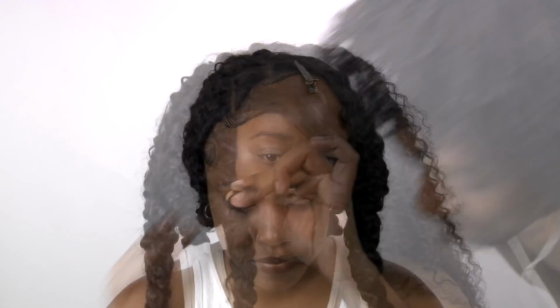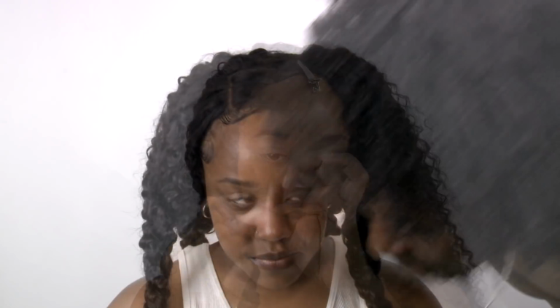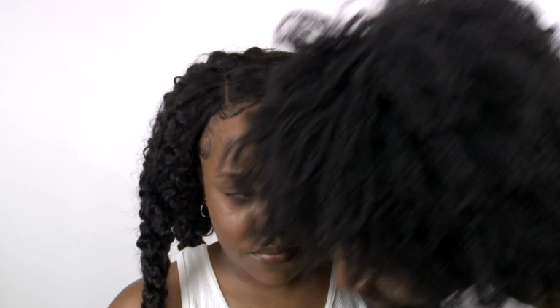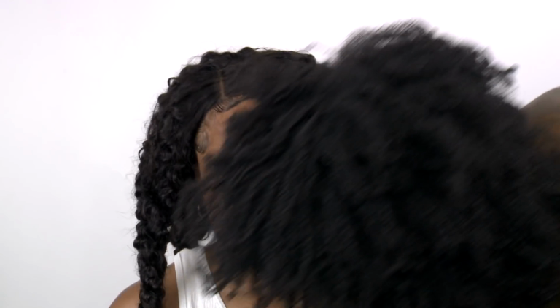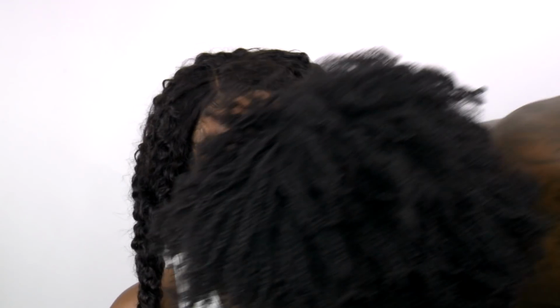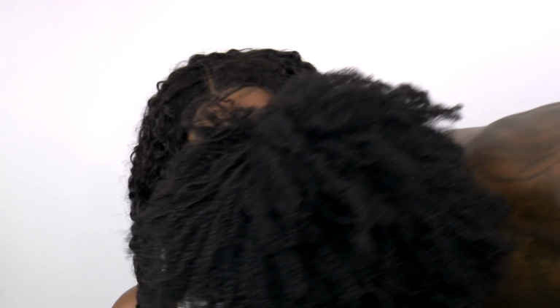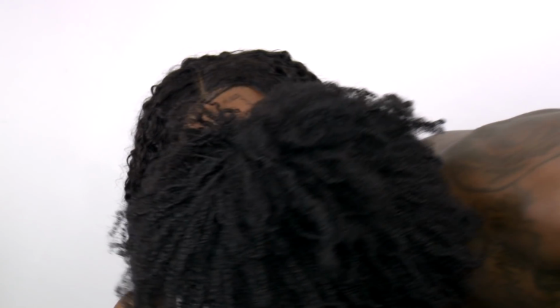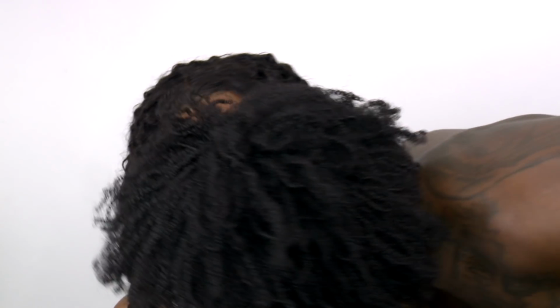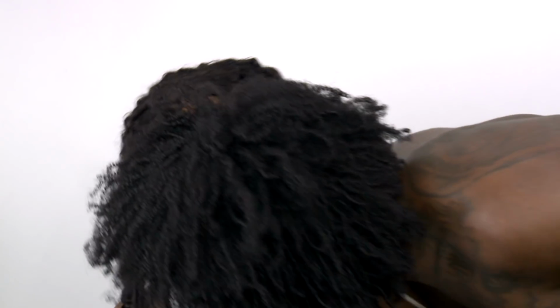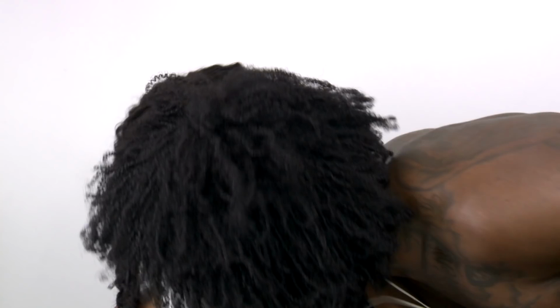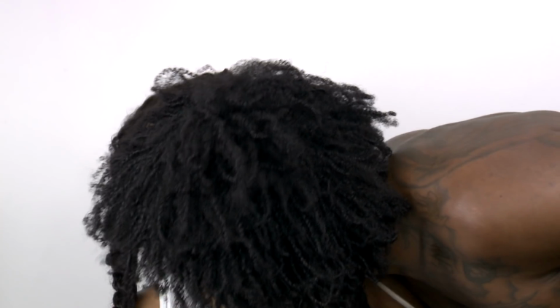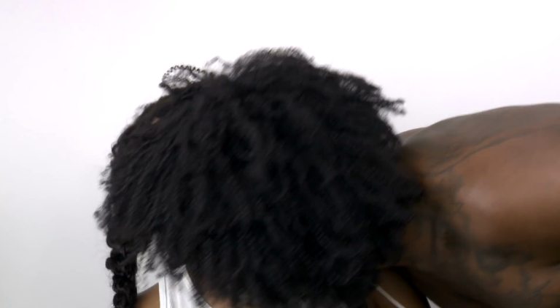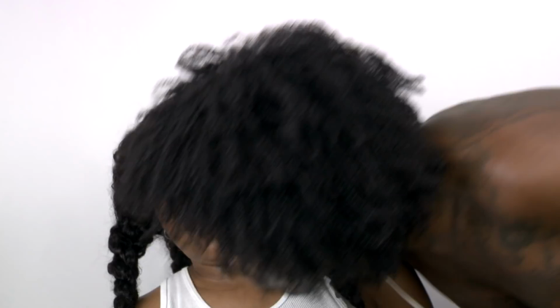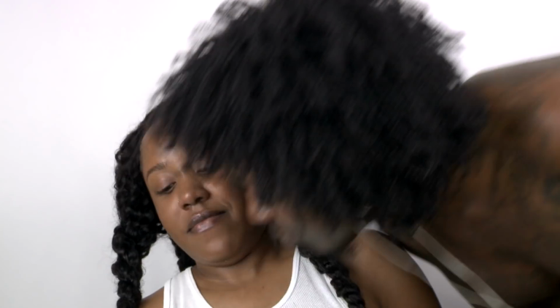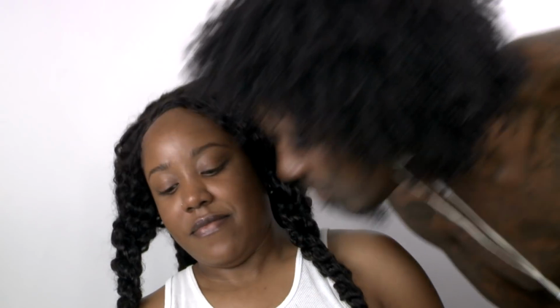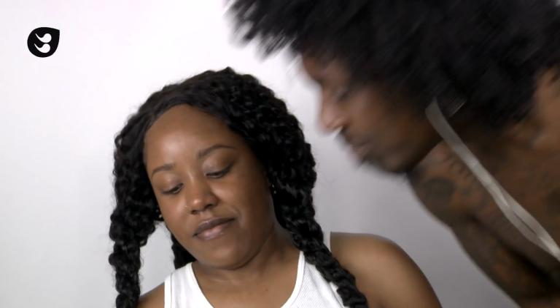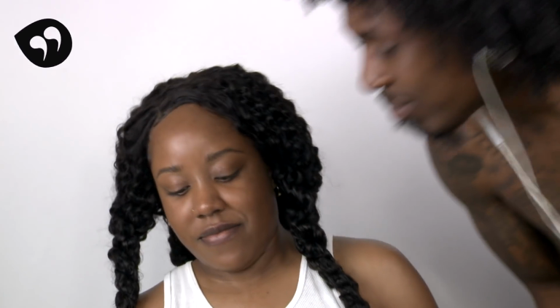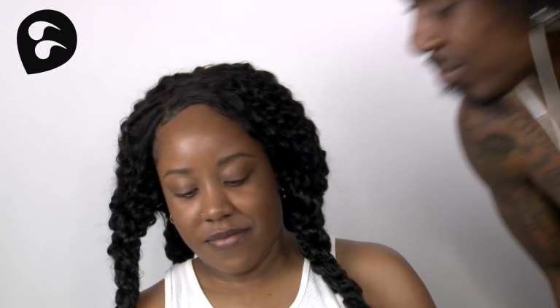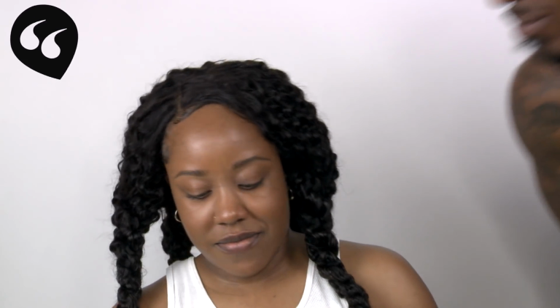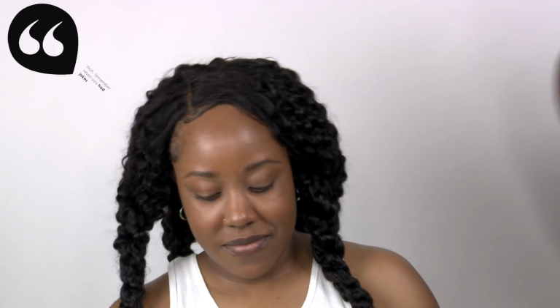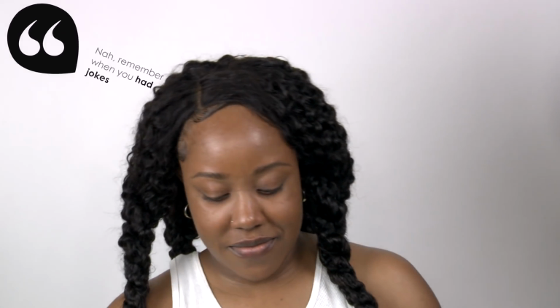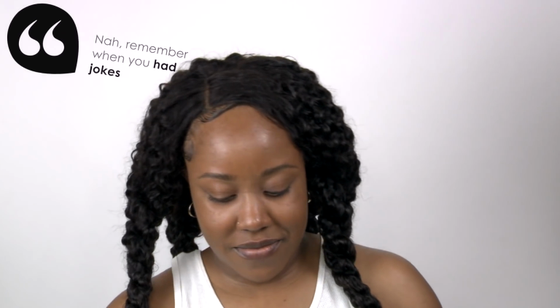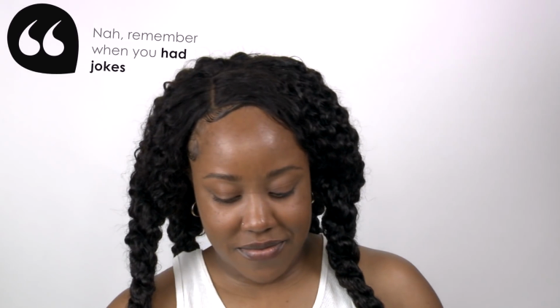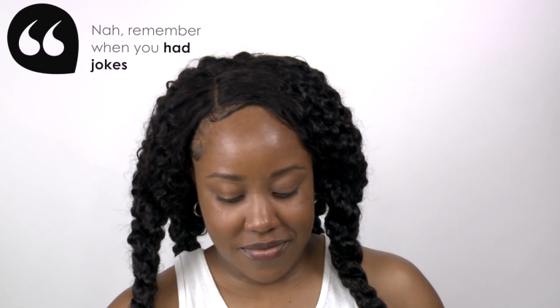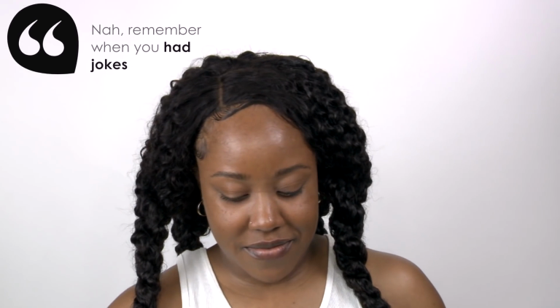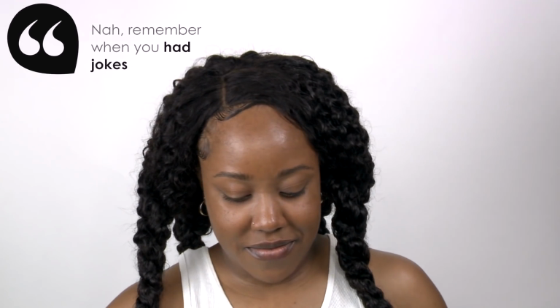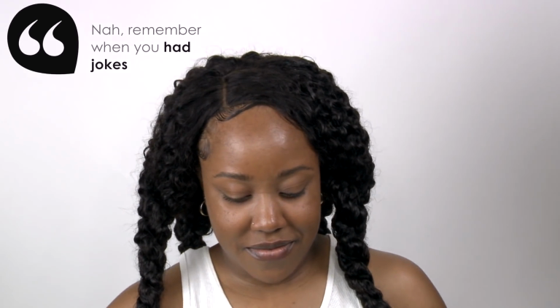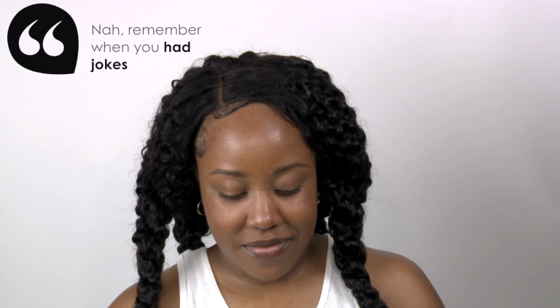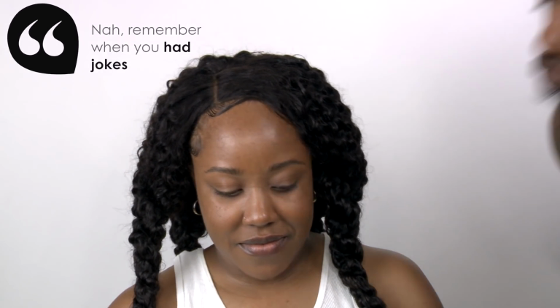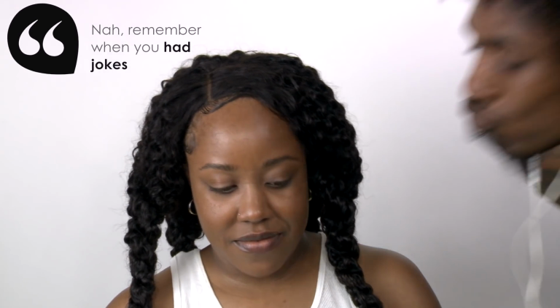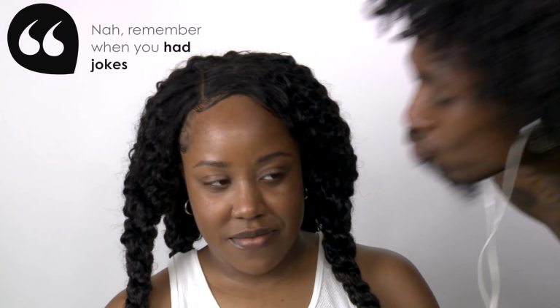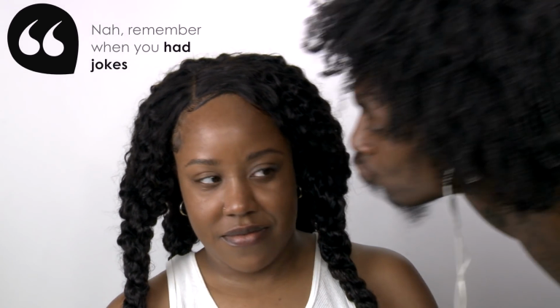And here come his little fake self. He was just talking about me in the beginning of this video. Now I got my wig on and I am all cute and he wants some sugar.